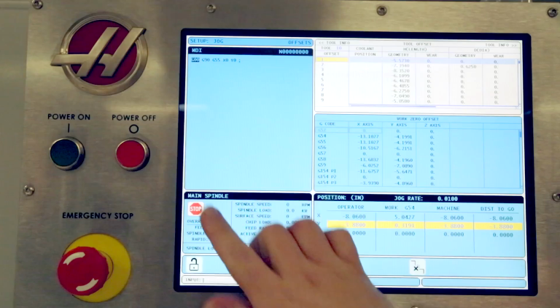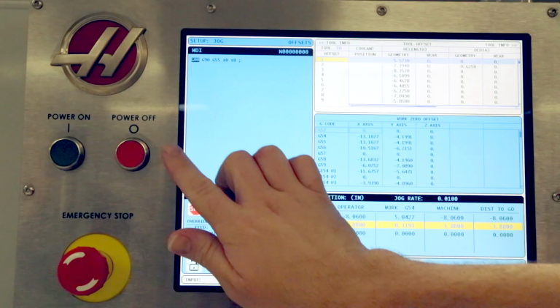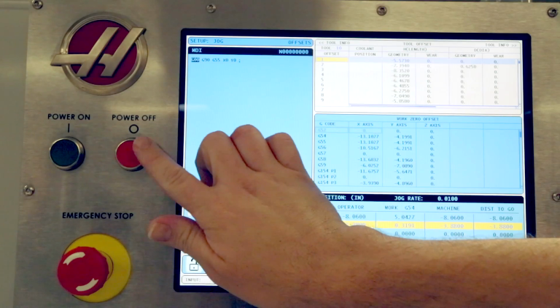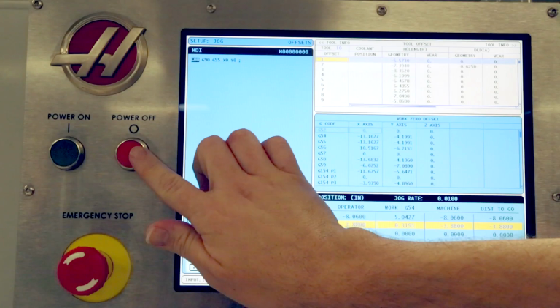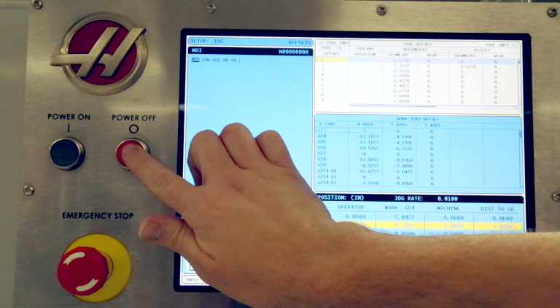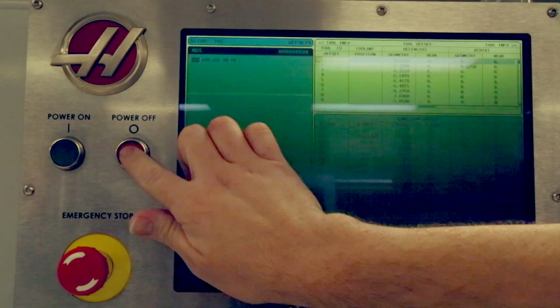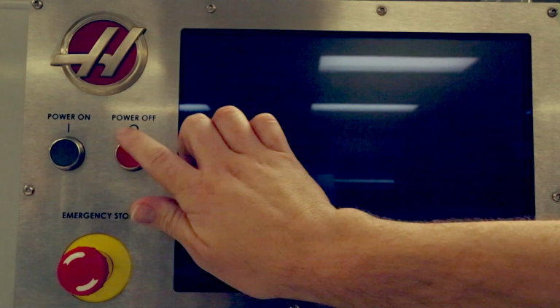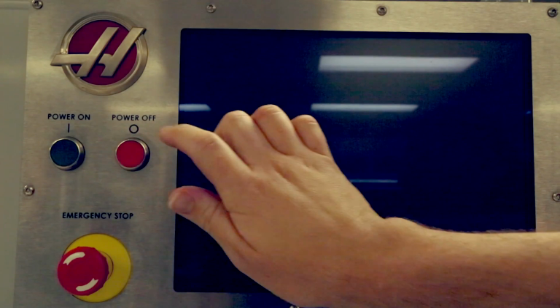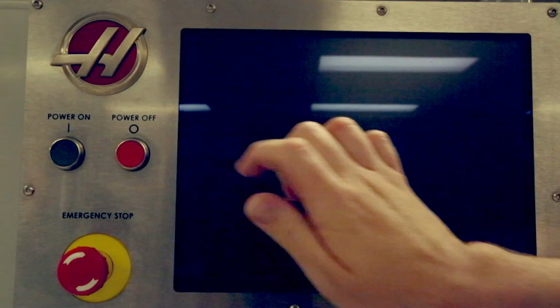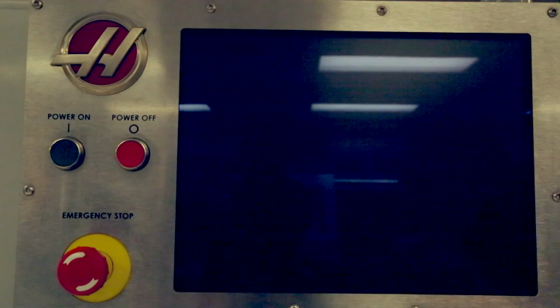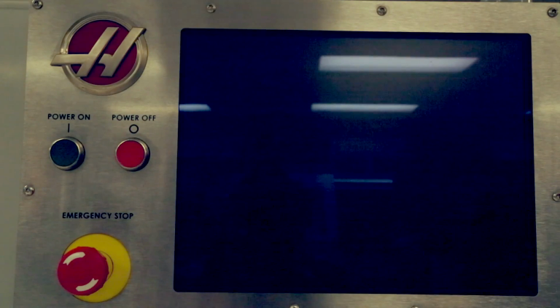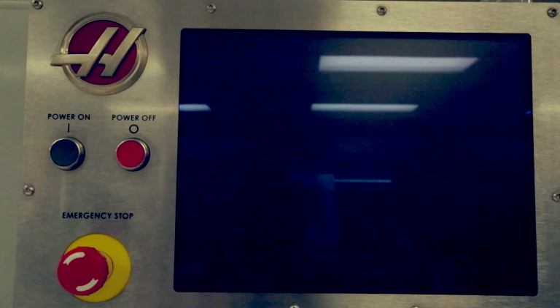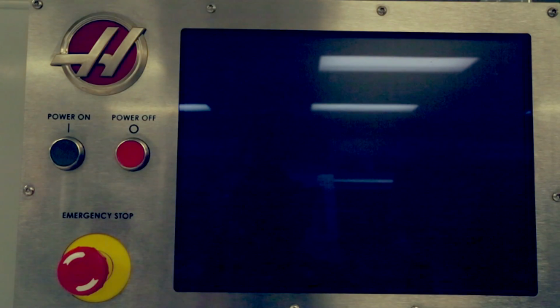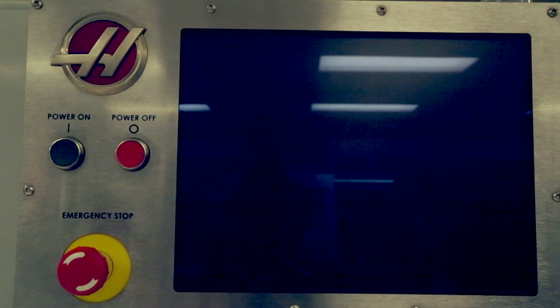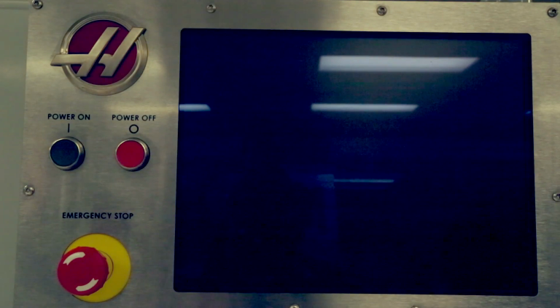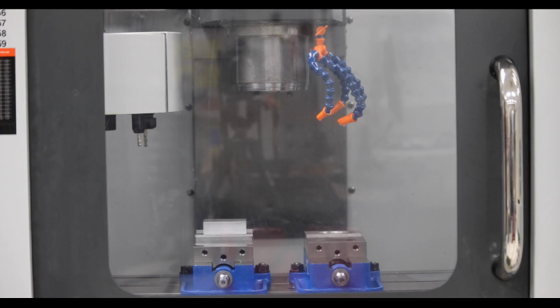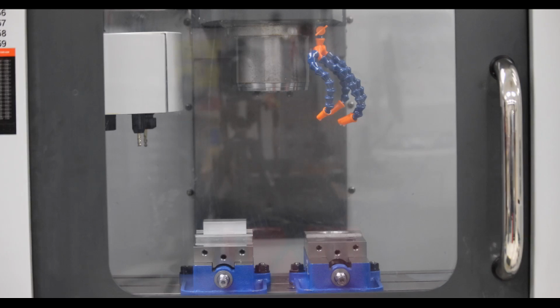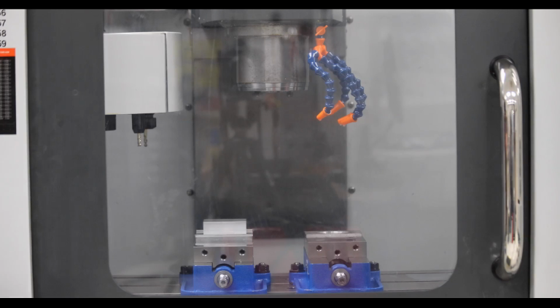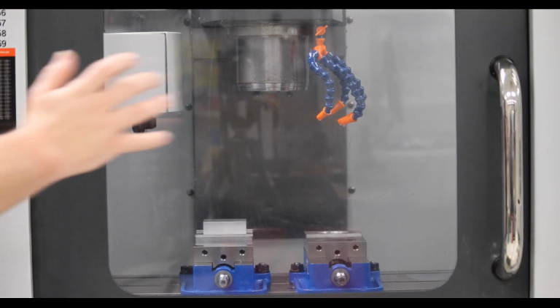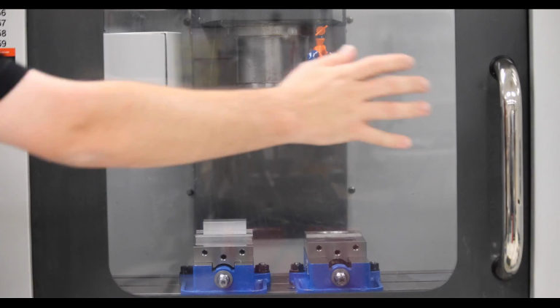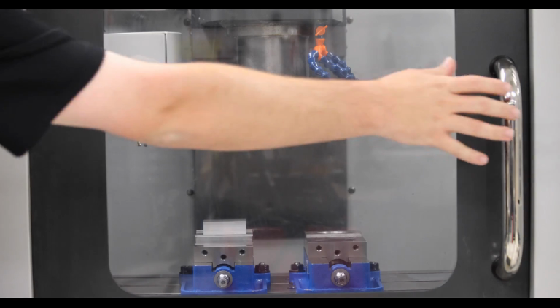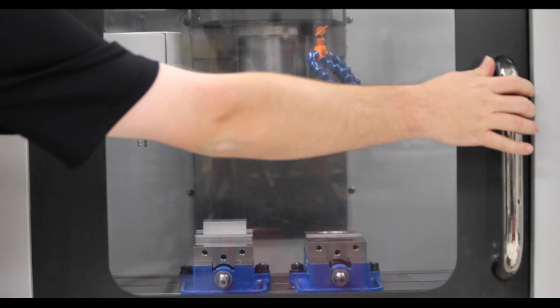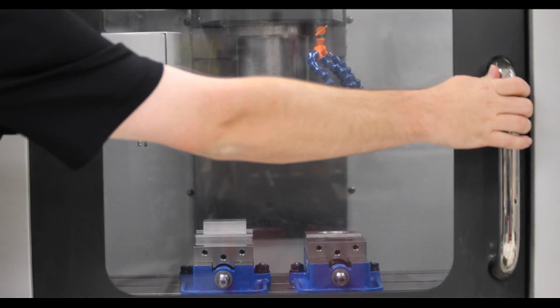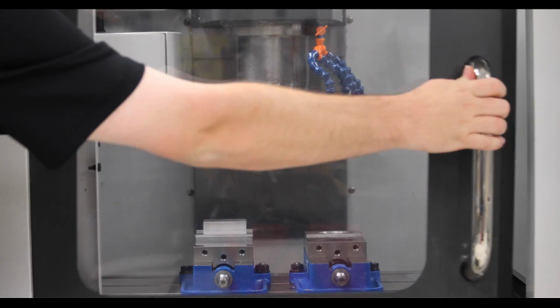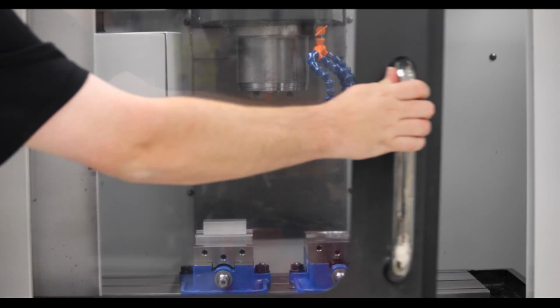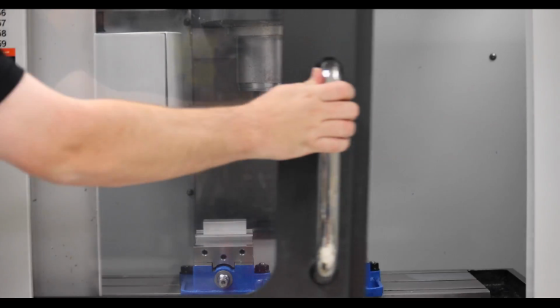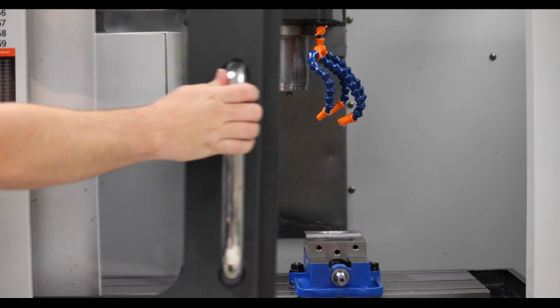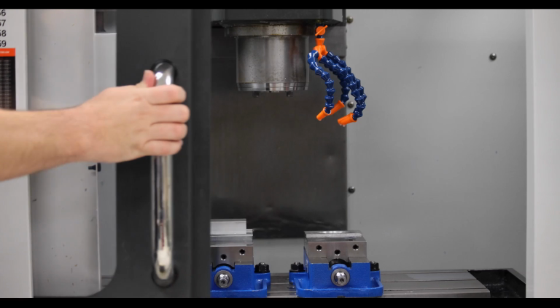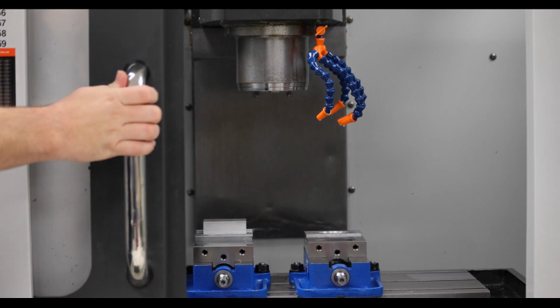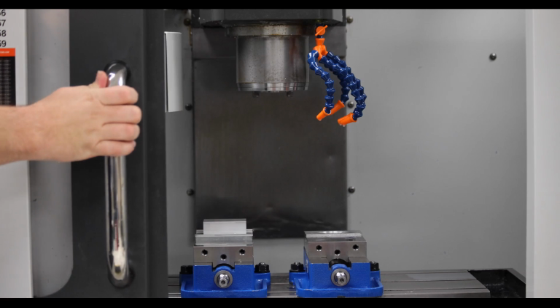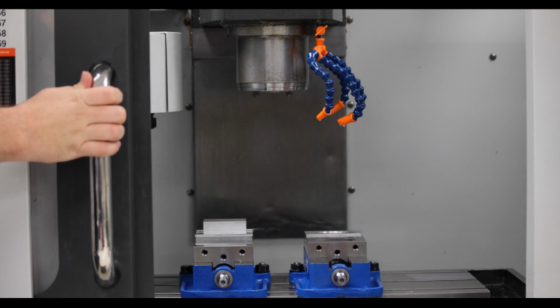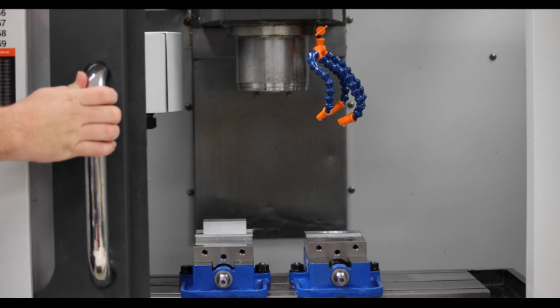Power off the machine and open the door to avoid a buildup of humidity inside the machine enclosure.